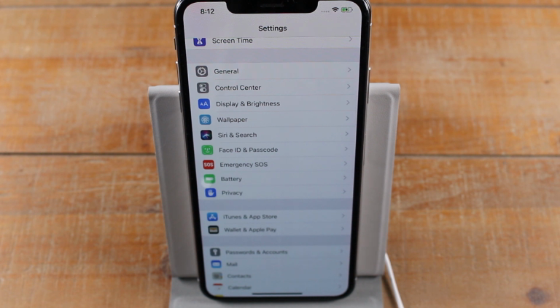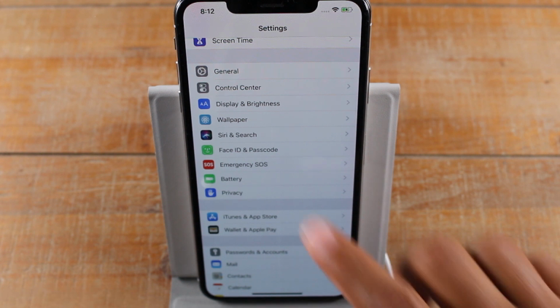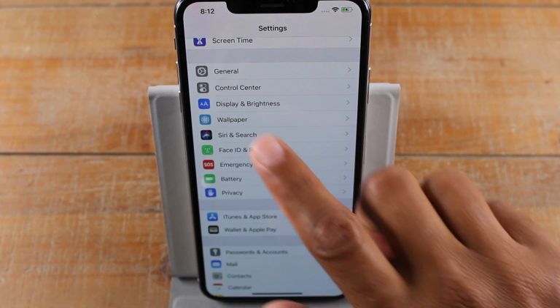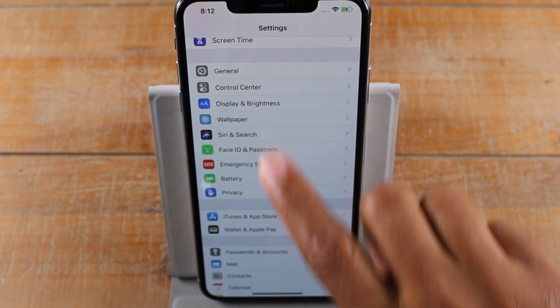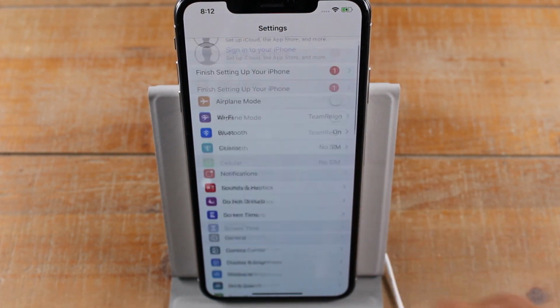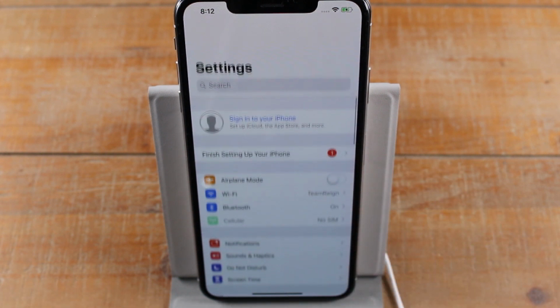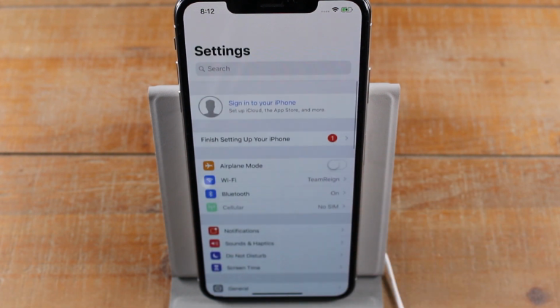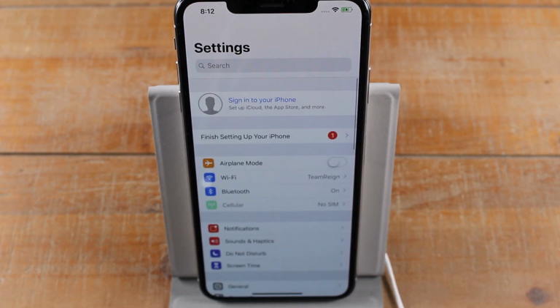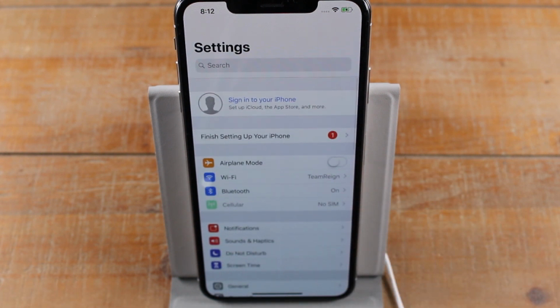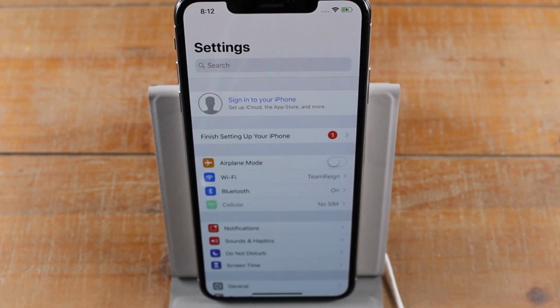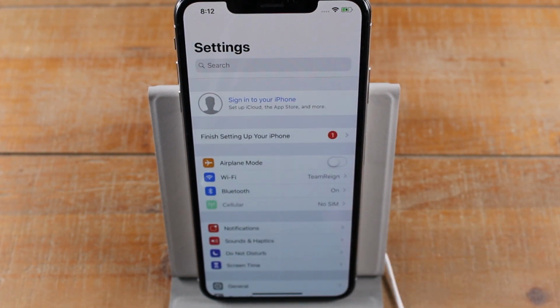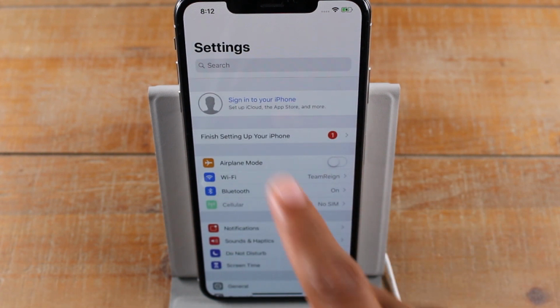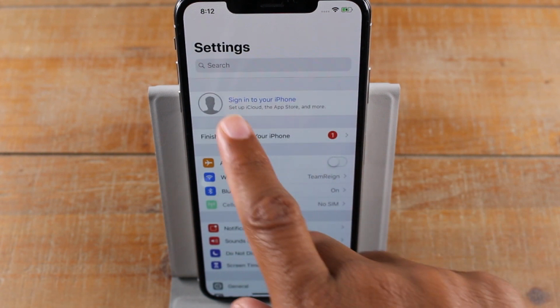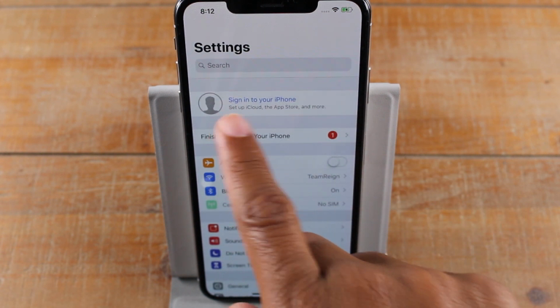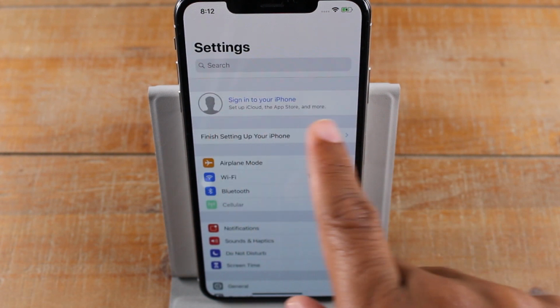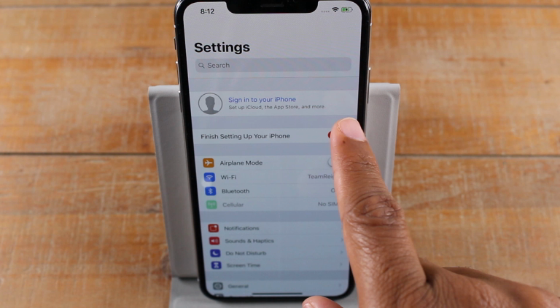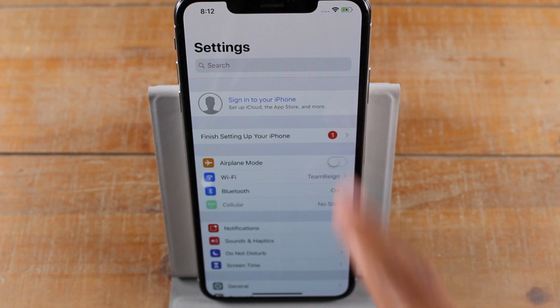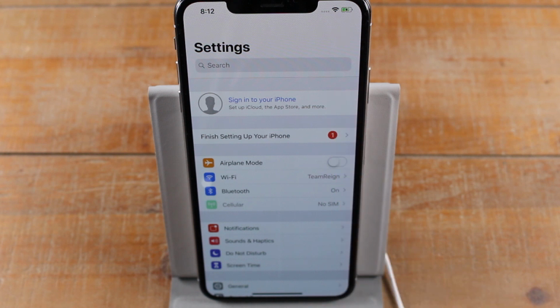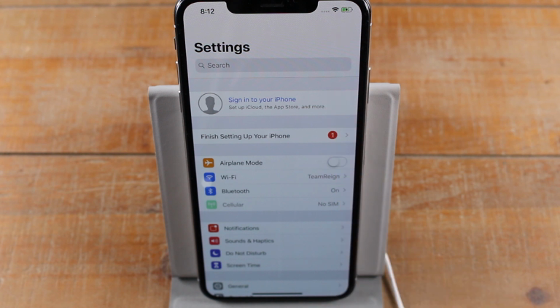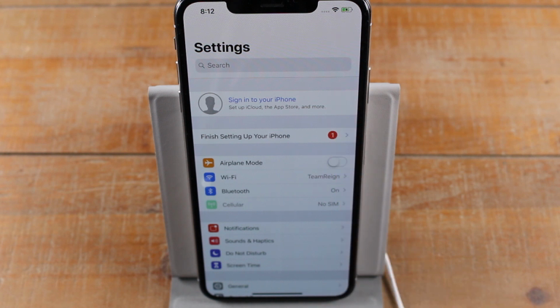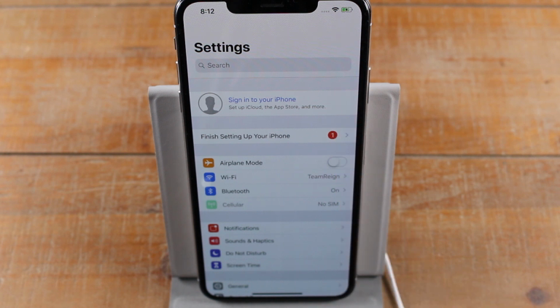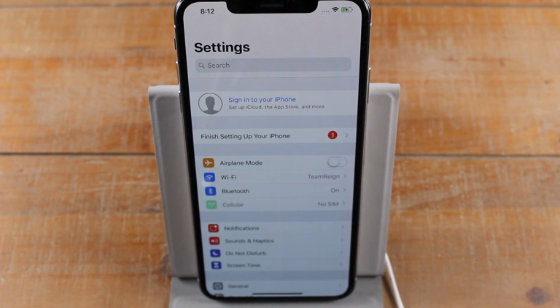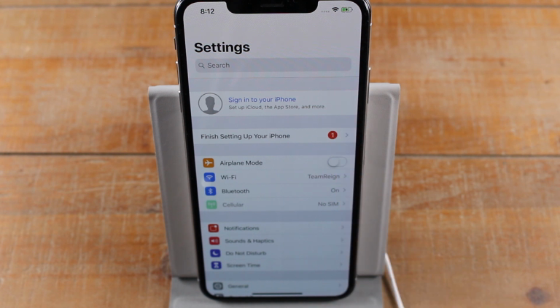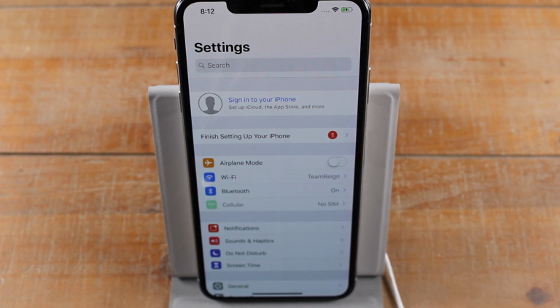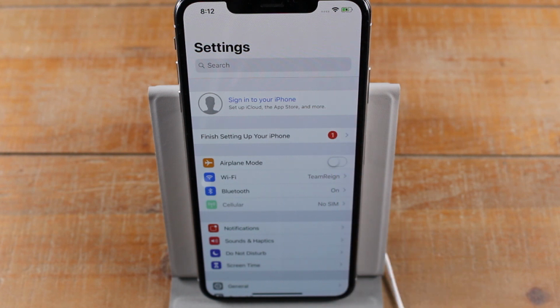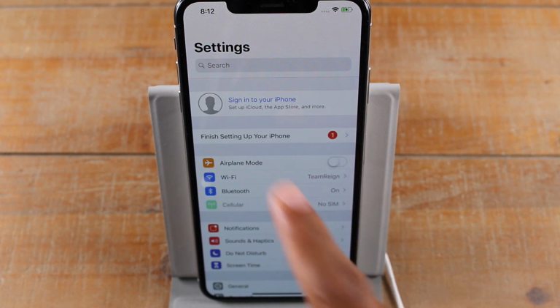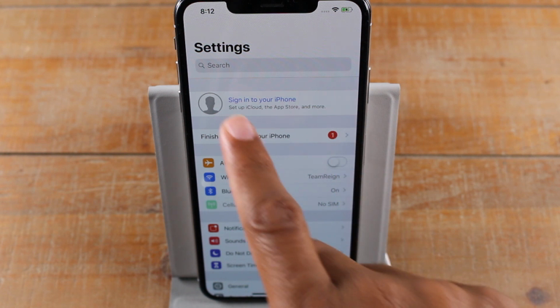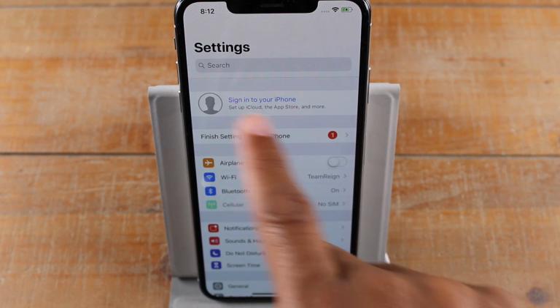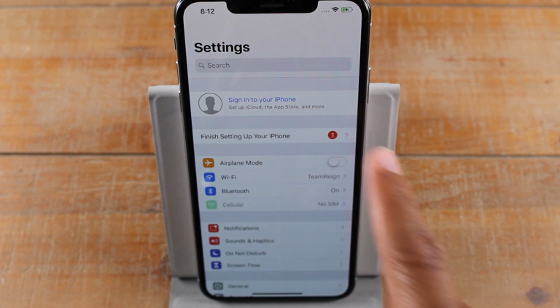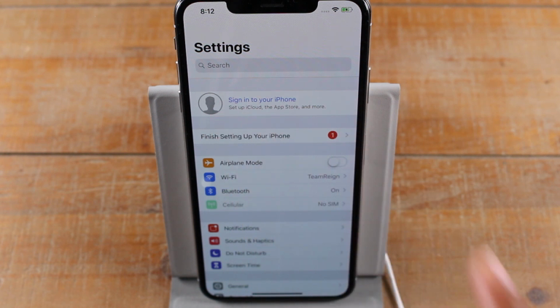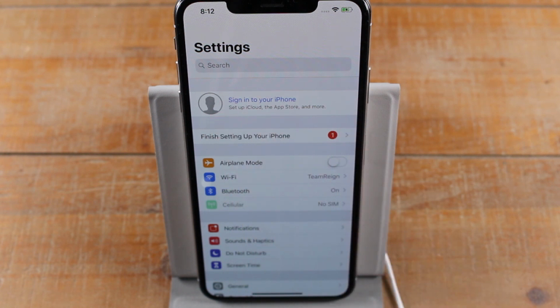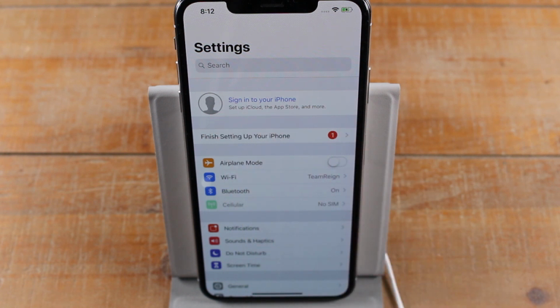So now that's done, when you go back to the top, it should just say sign into your iPhone or your iCloud. That's how you know you're fully signed out of your account.